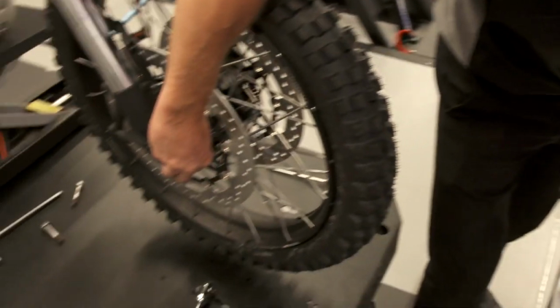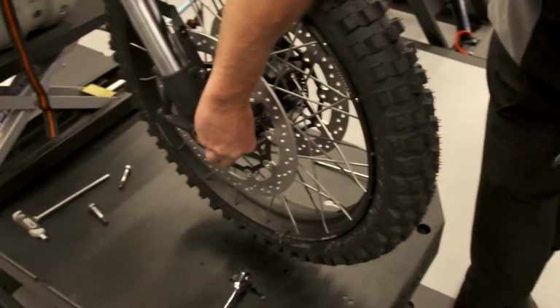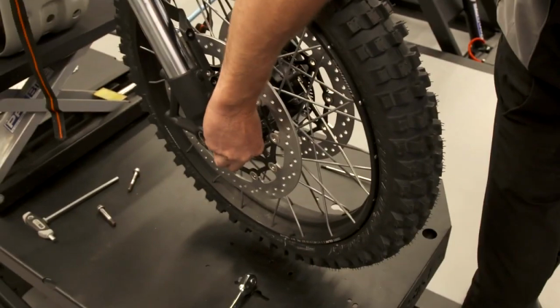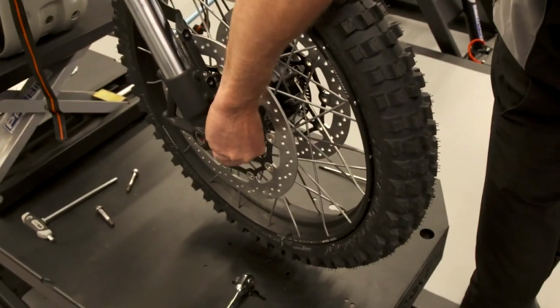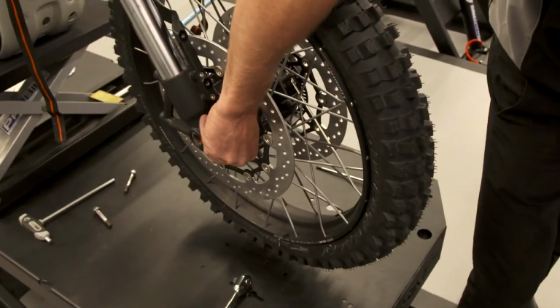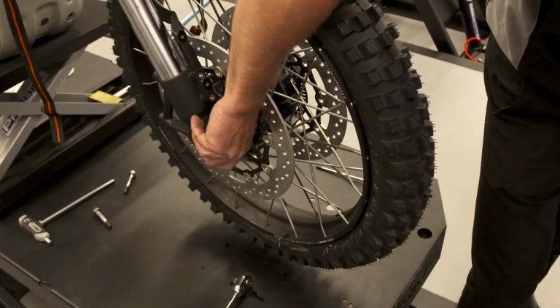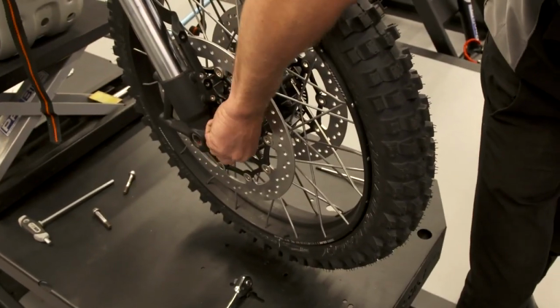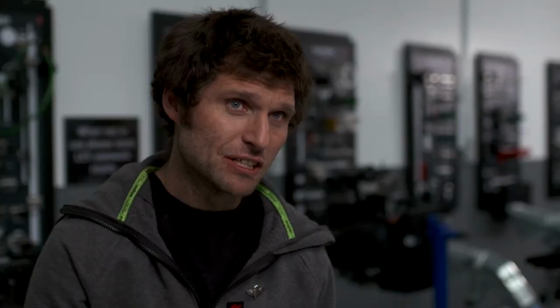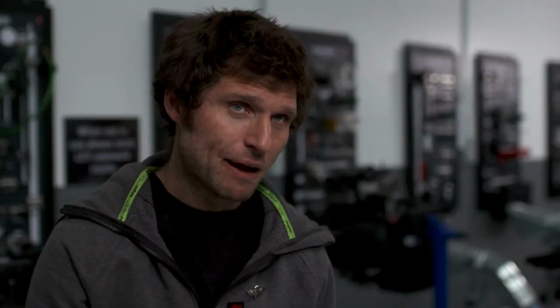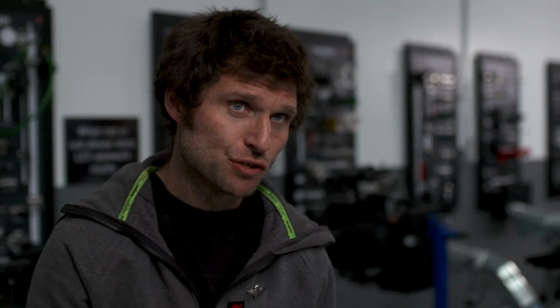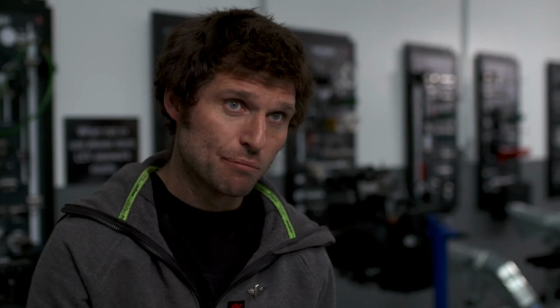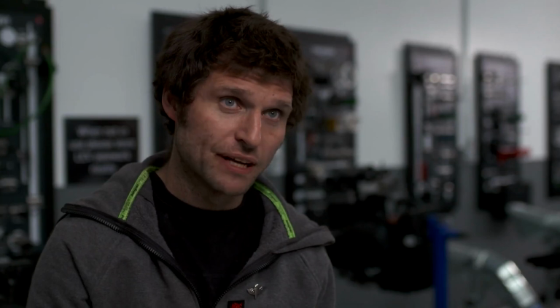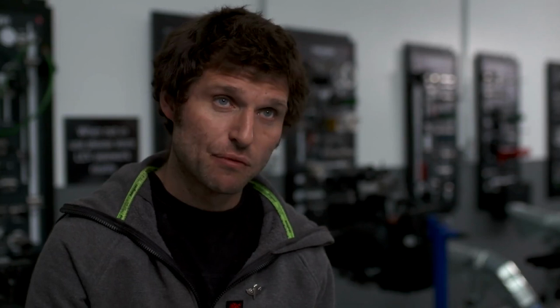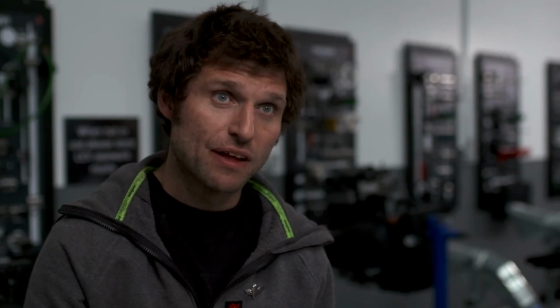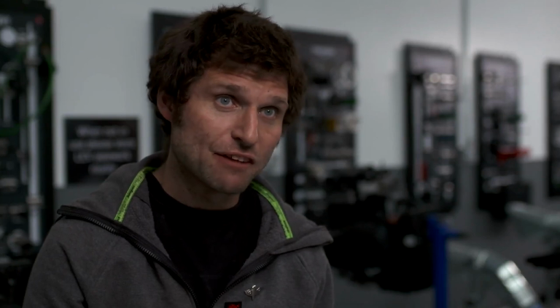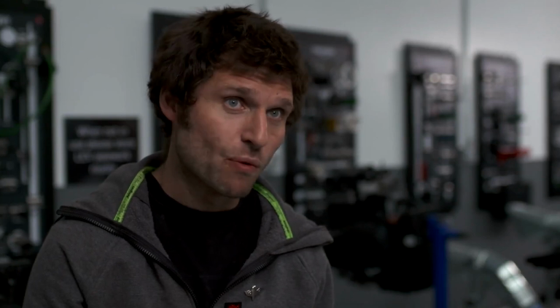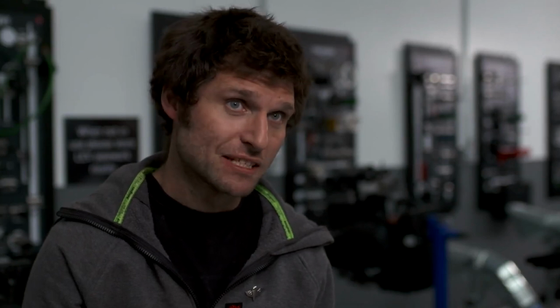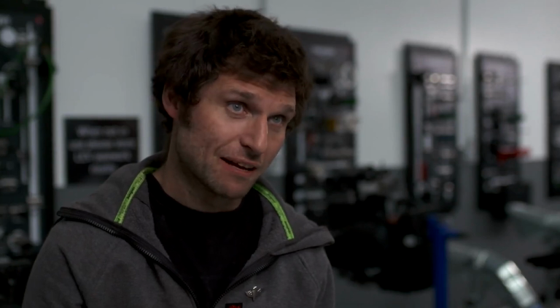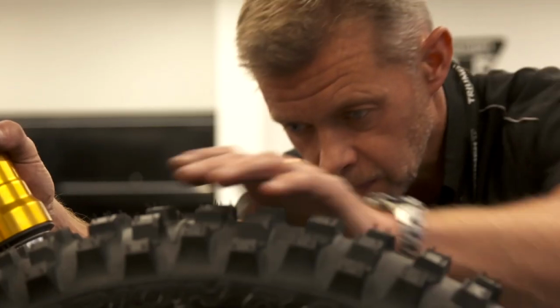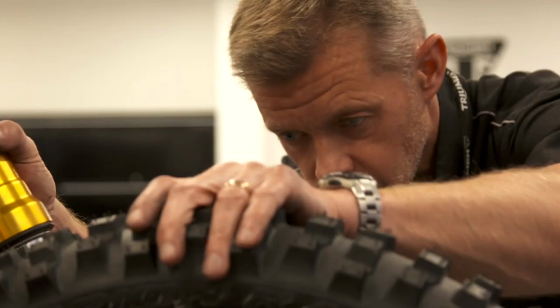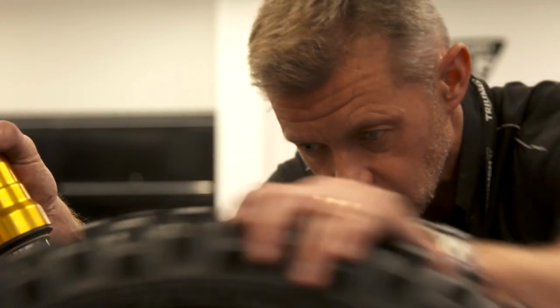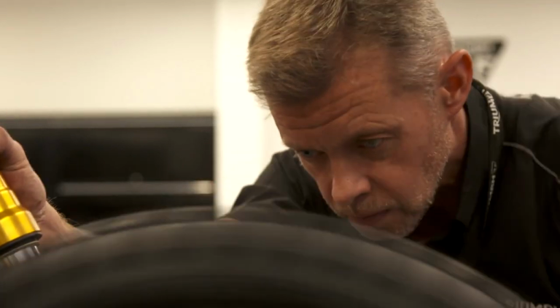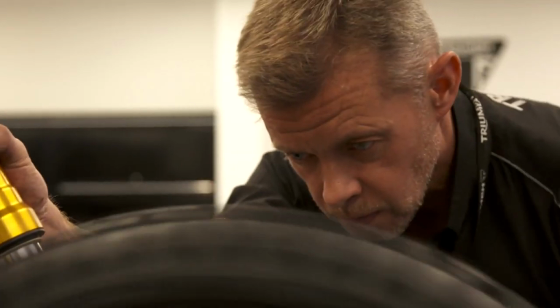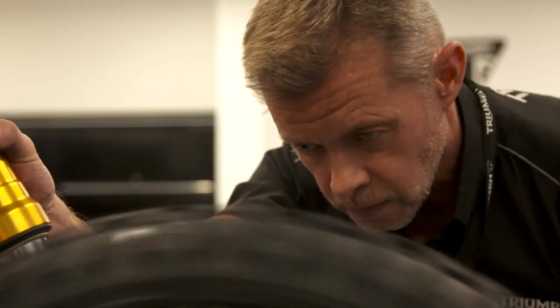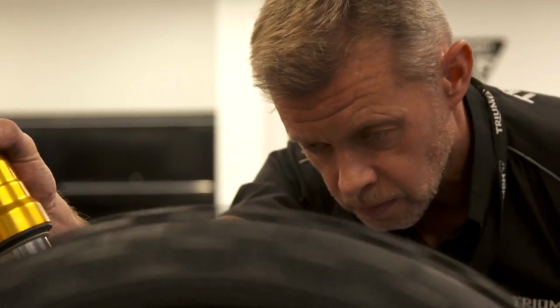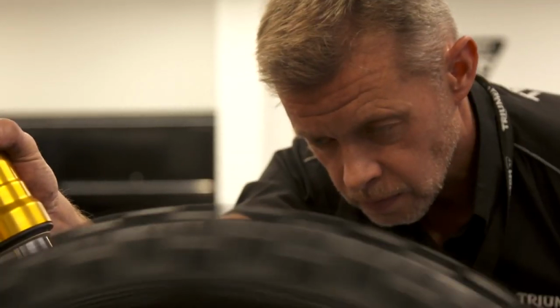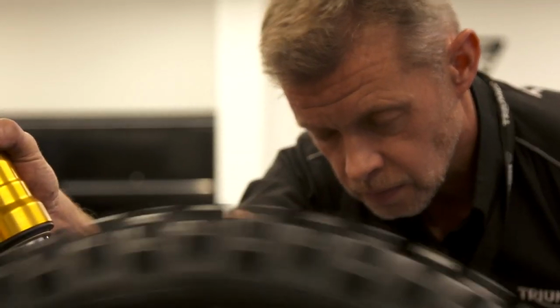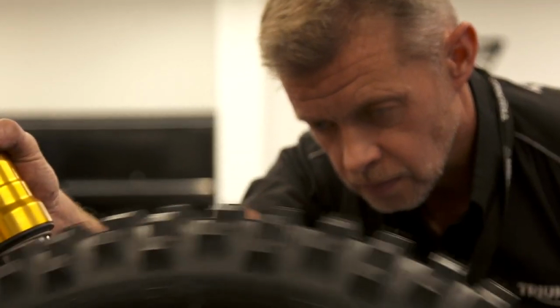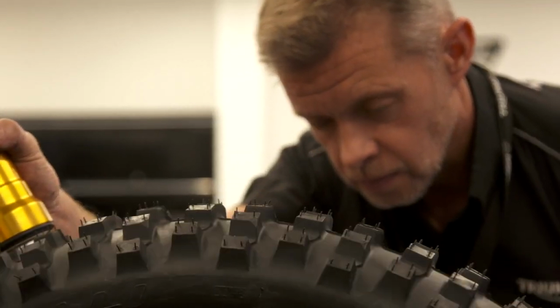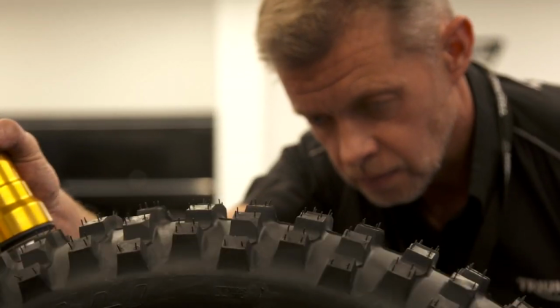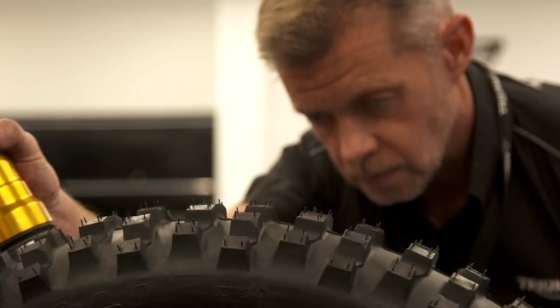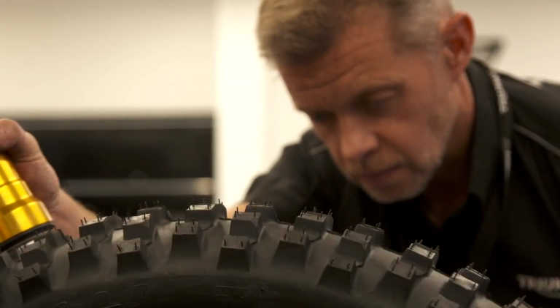Knobbly tyres — we need more grip. We've got twice the power to try and put down, extra weight to get the momentum into, so we need the grip. Yeah, knobbly tyres.